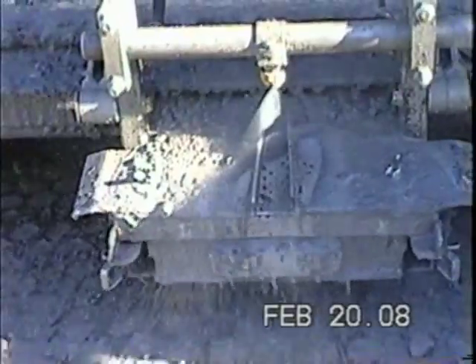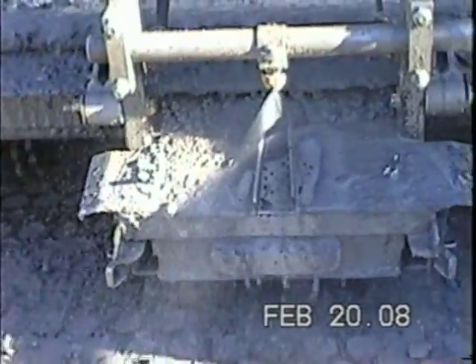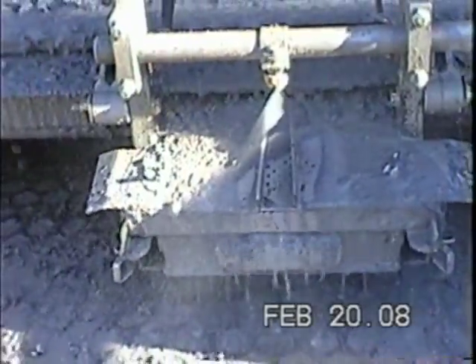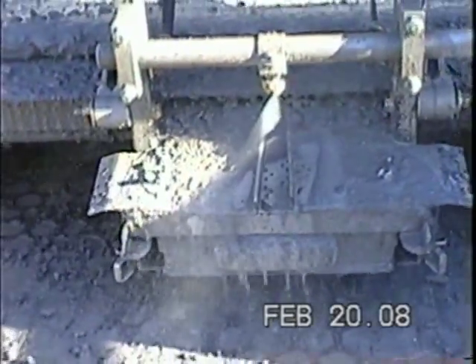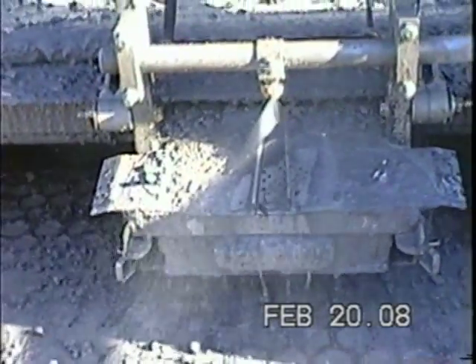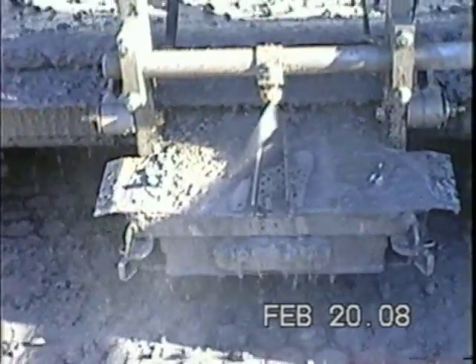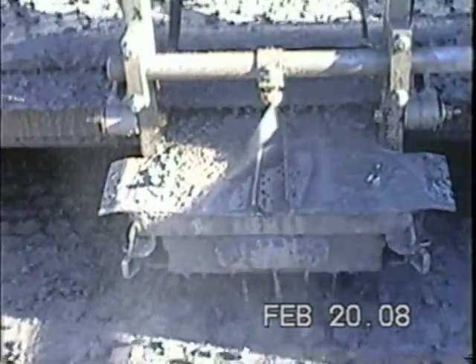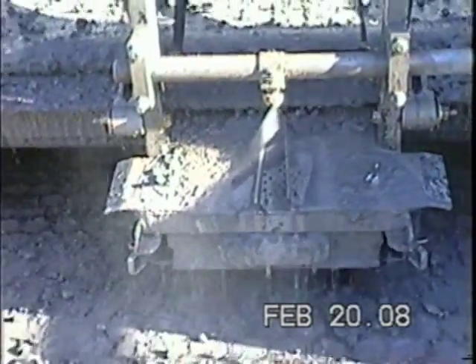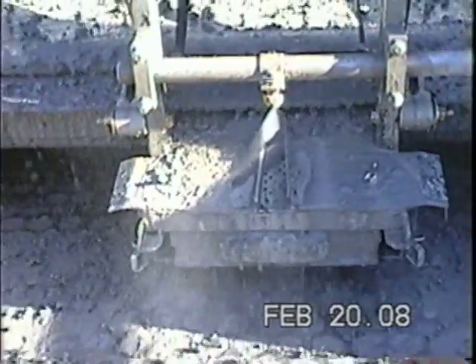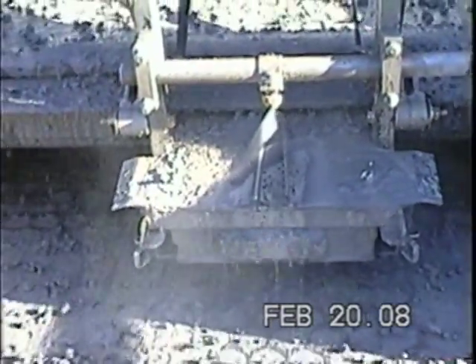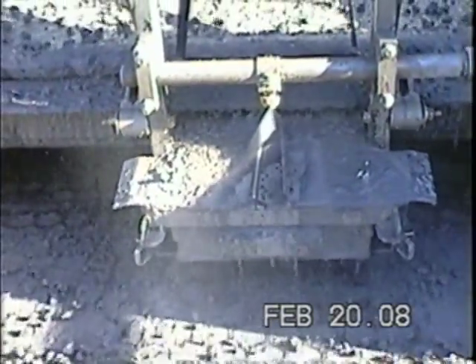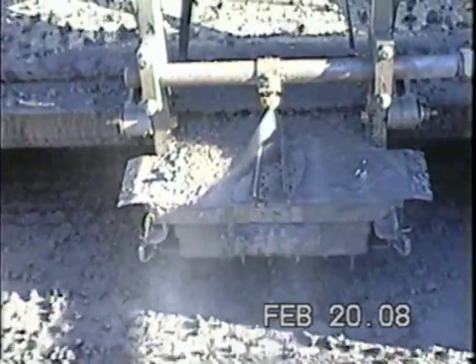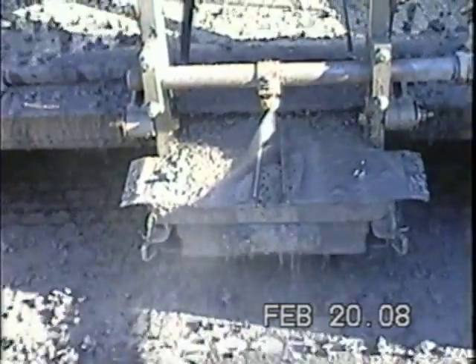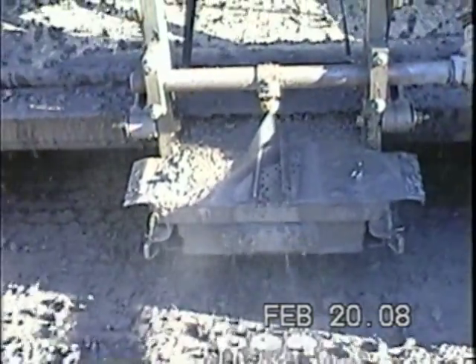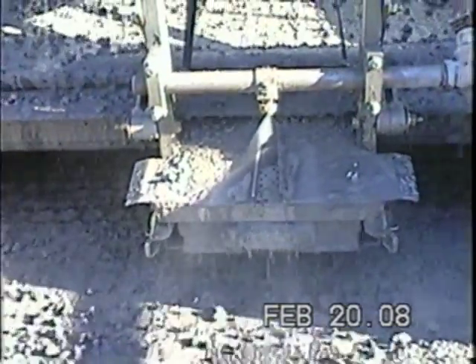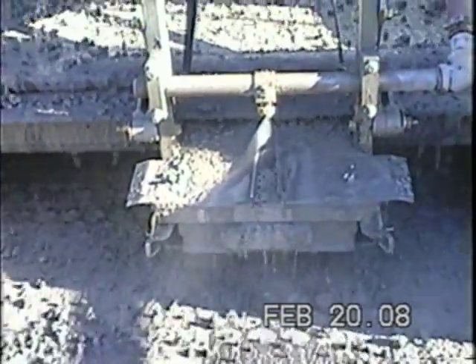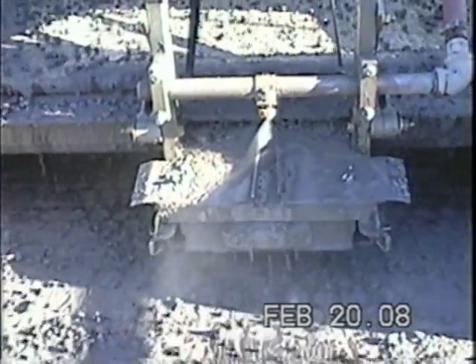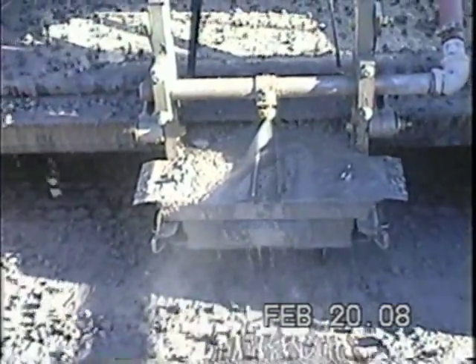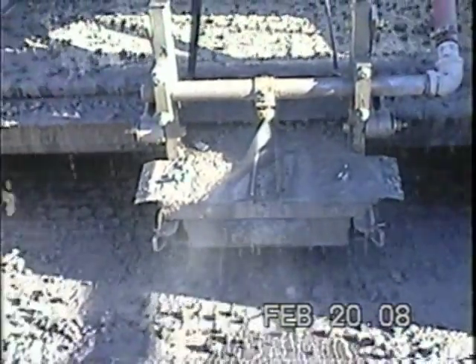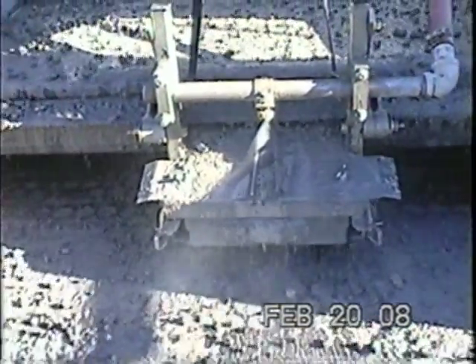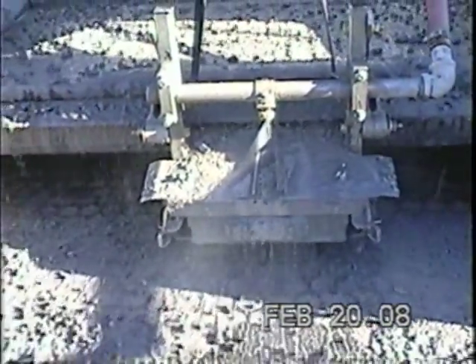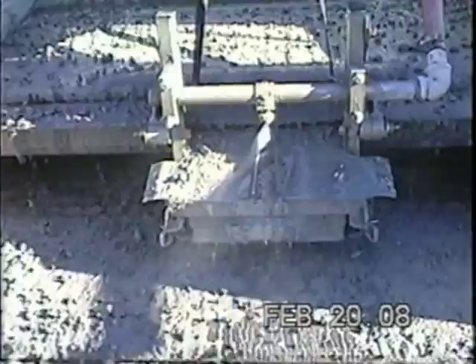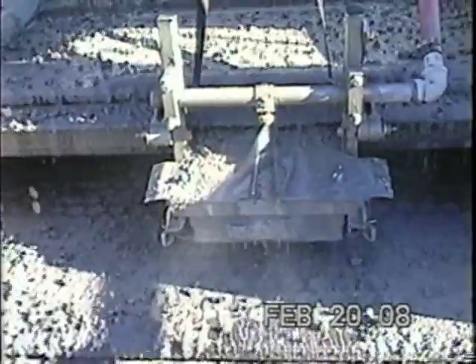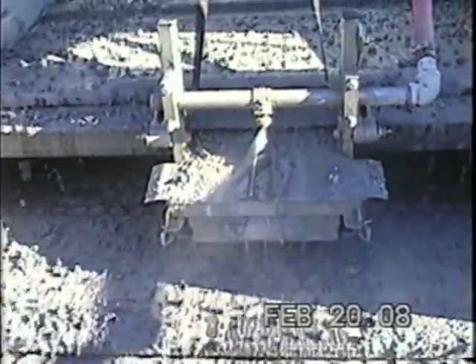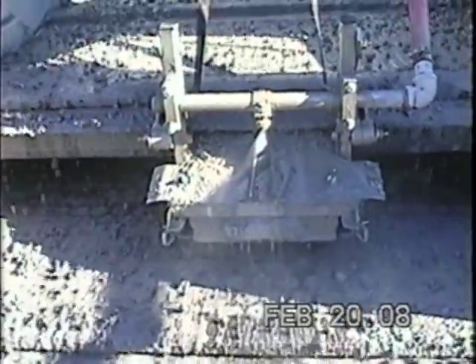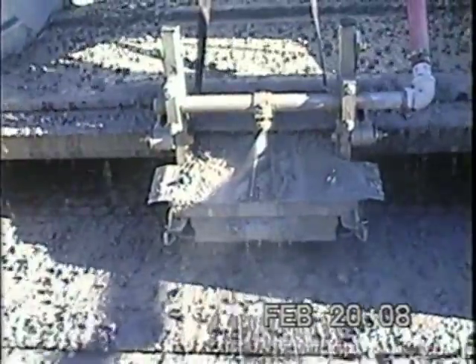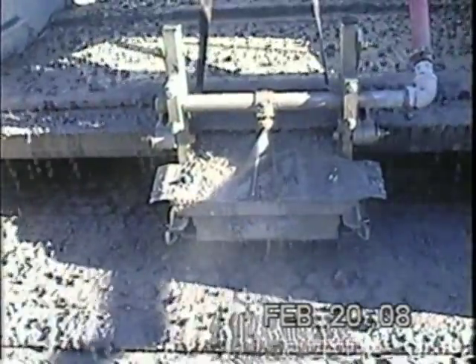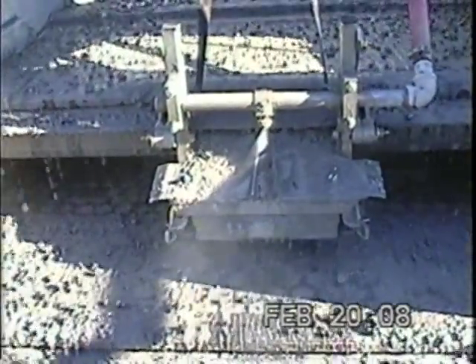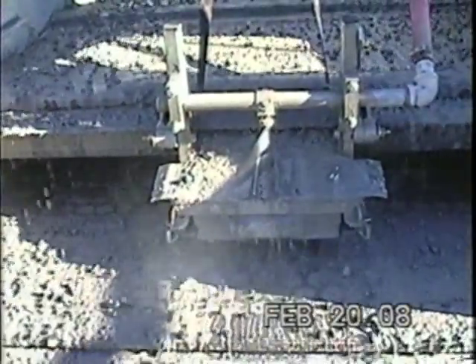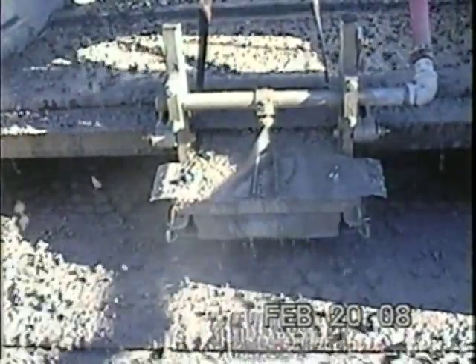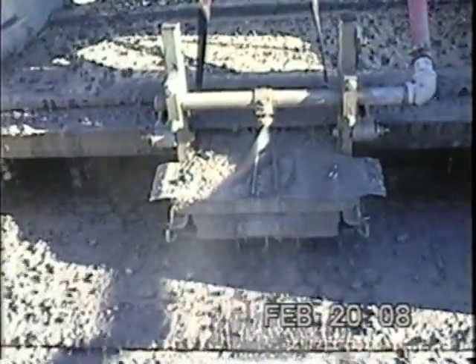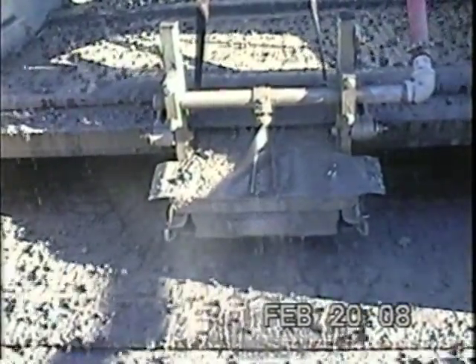Adjustable cover plates regulate the volume of cuttings being sampled, ensuring the entire interval is represented.